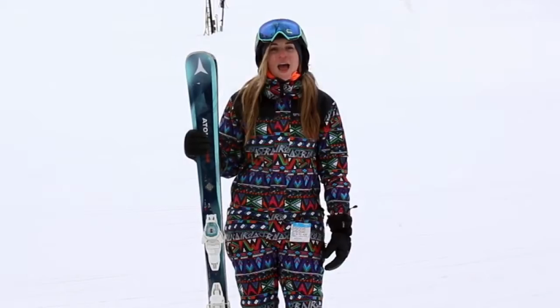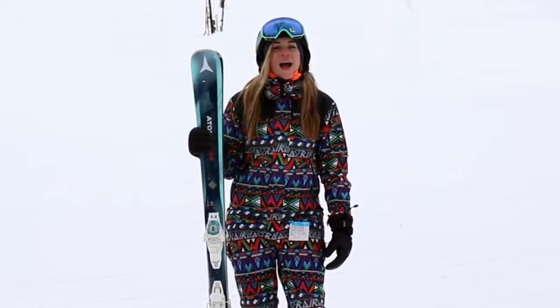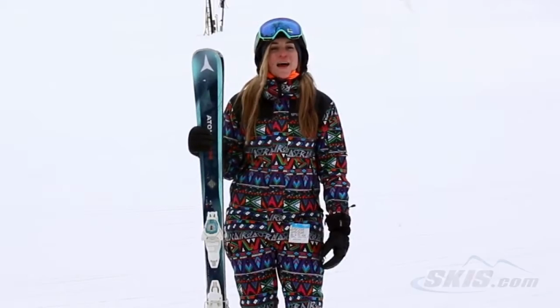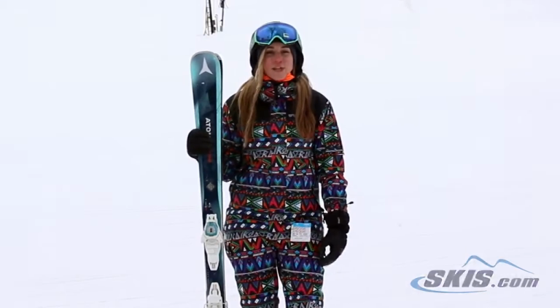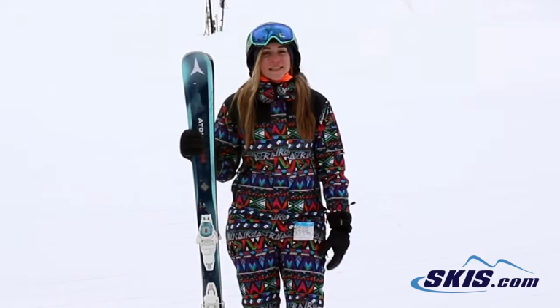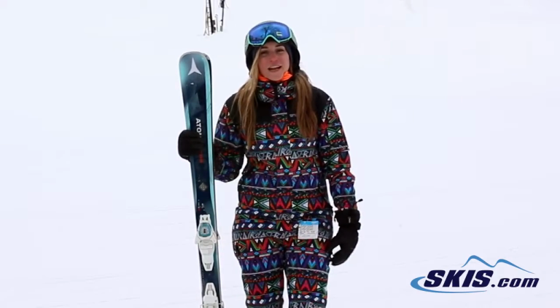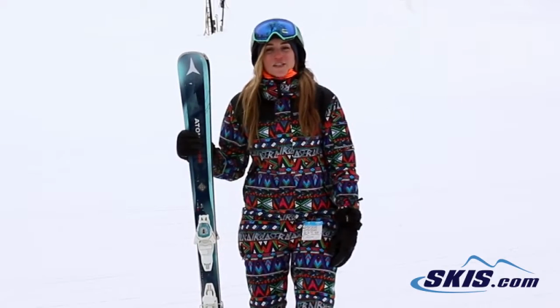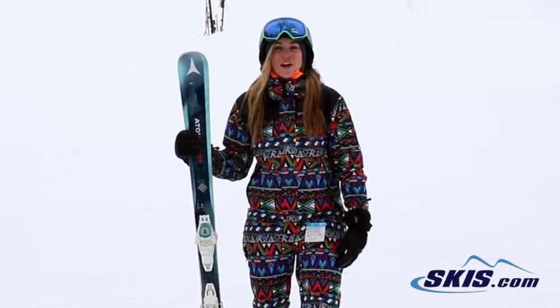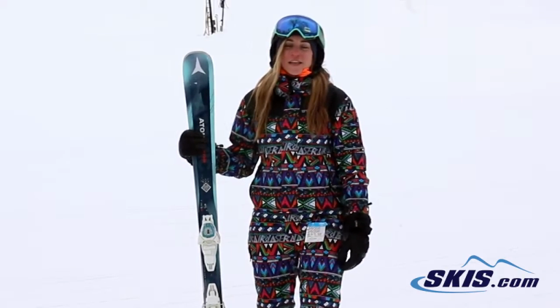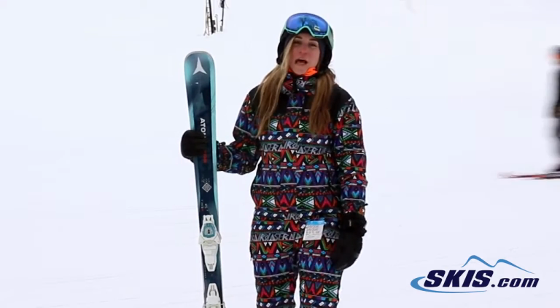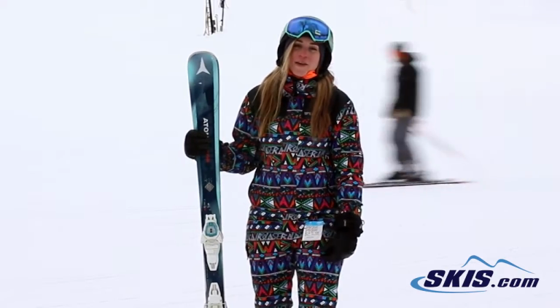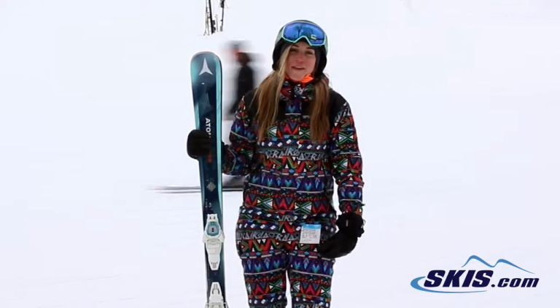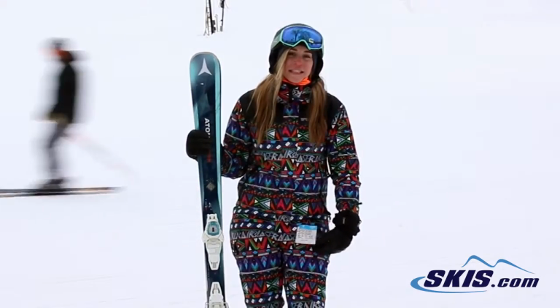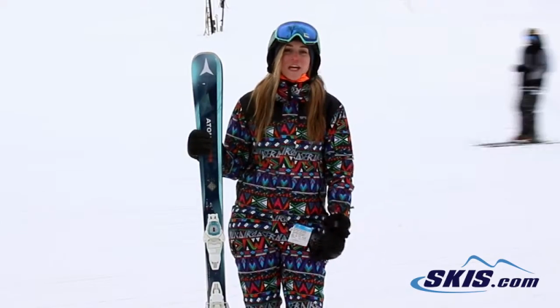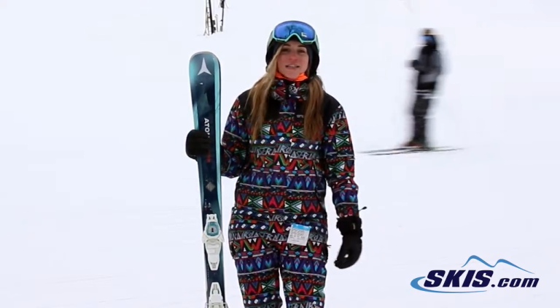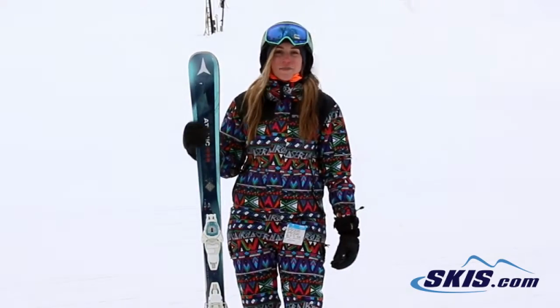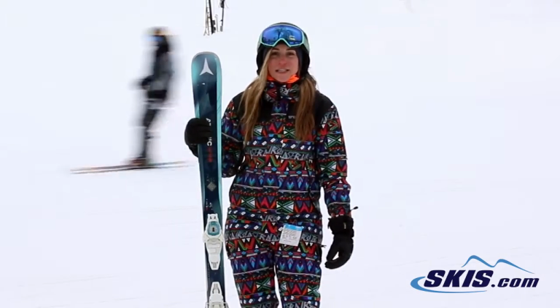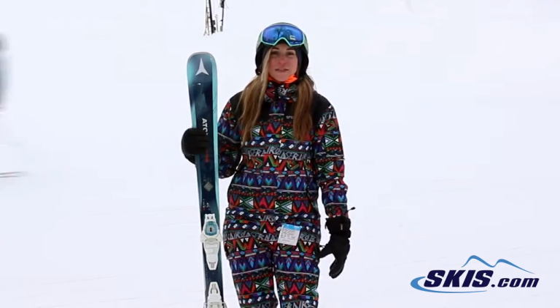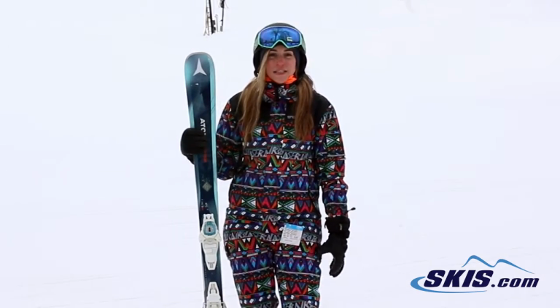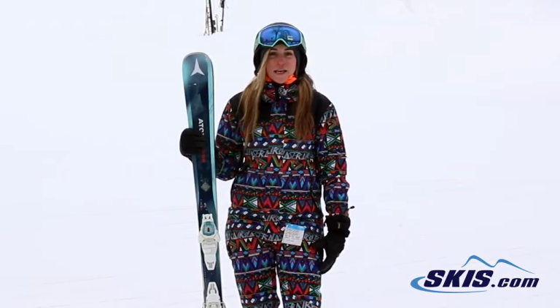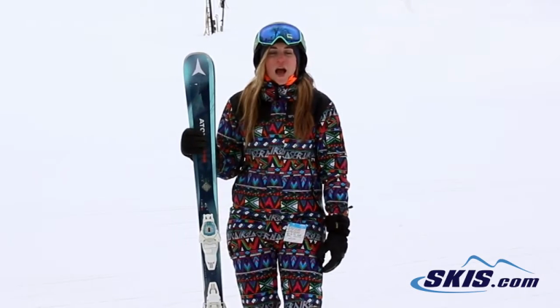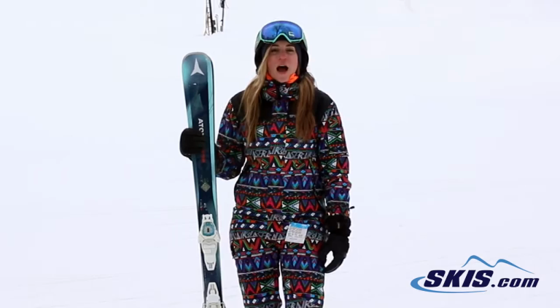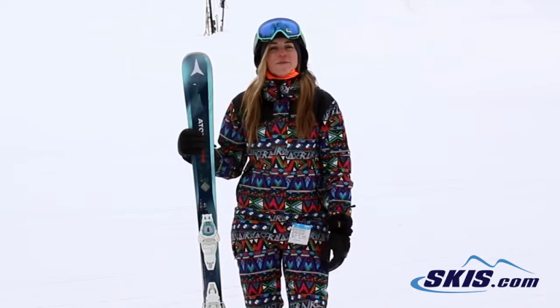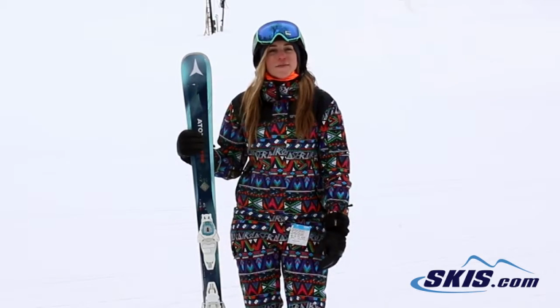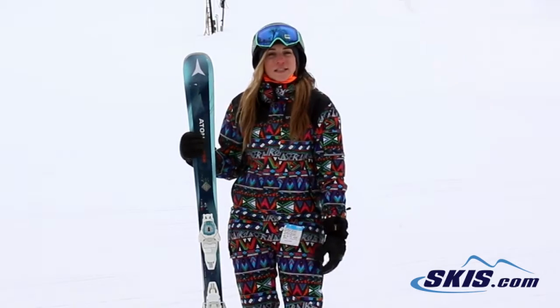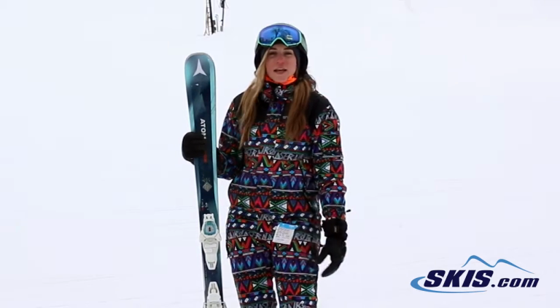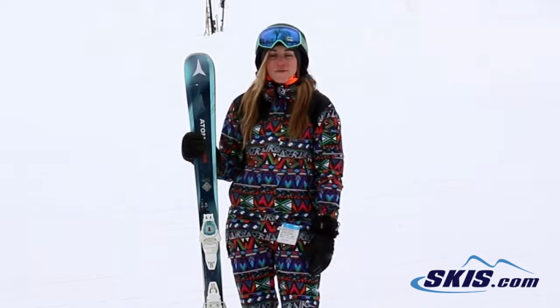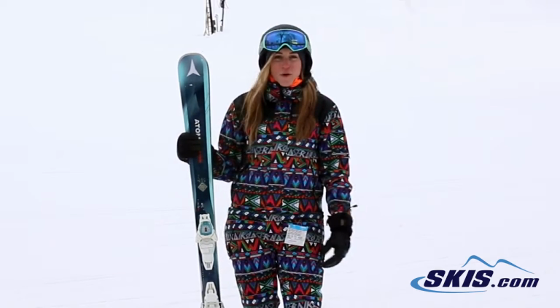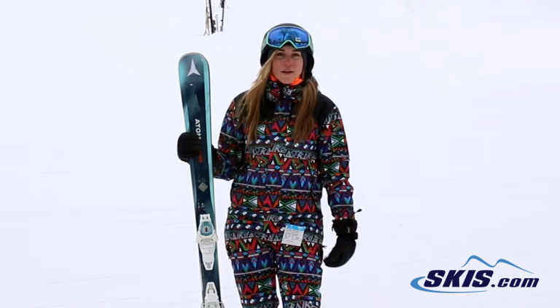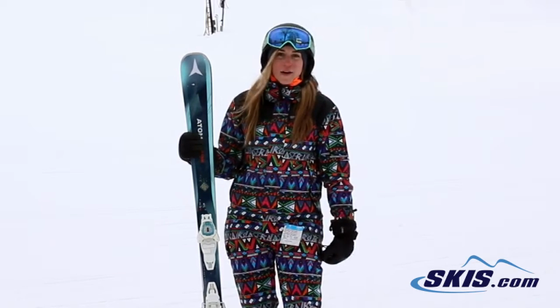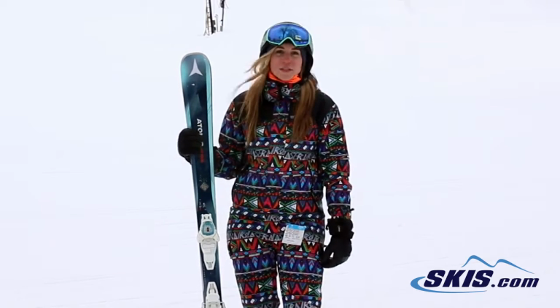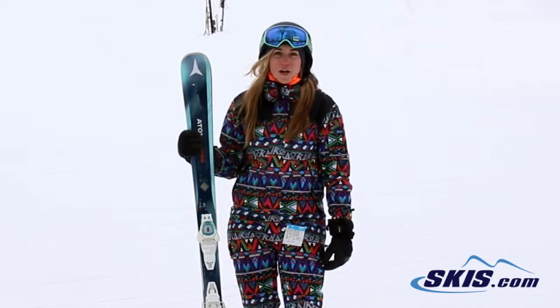Hi, I'm Jess and I just got off the Atomic Vantage X 77 C. I would give this ski a 4 out of 5 stars.